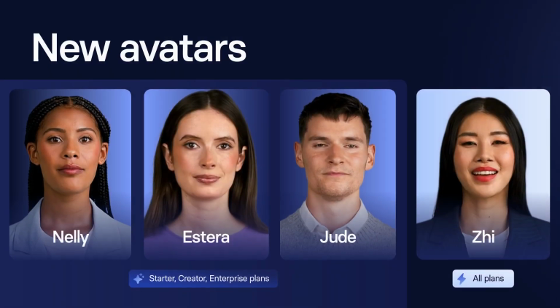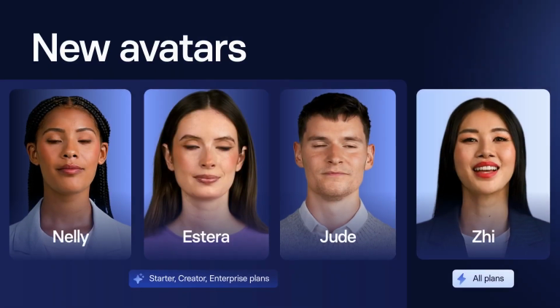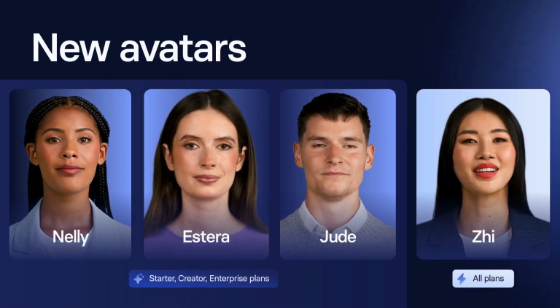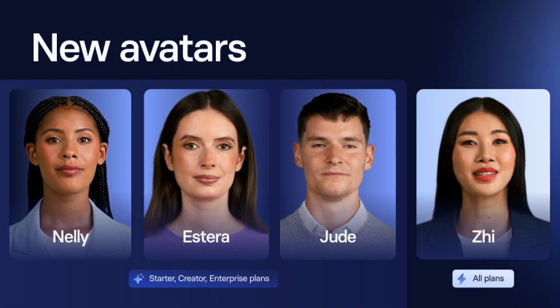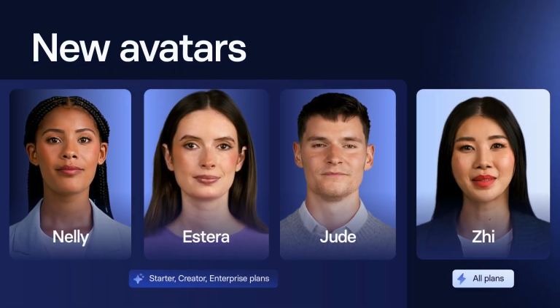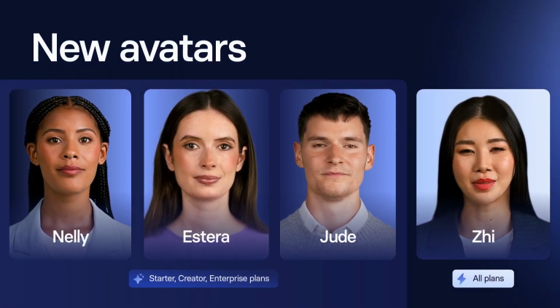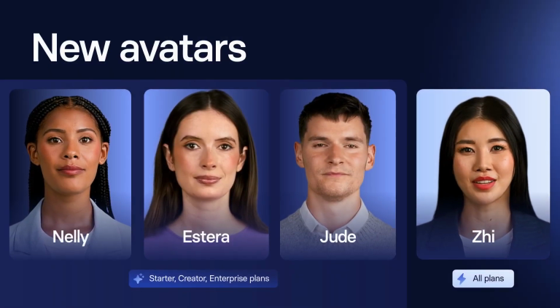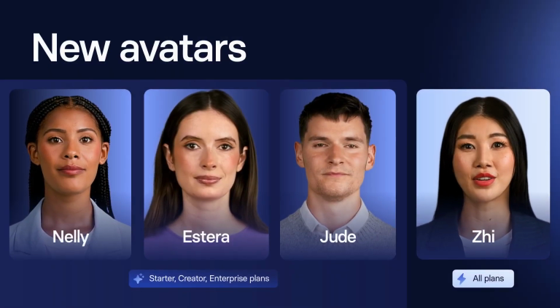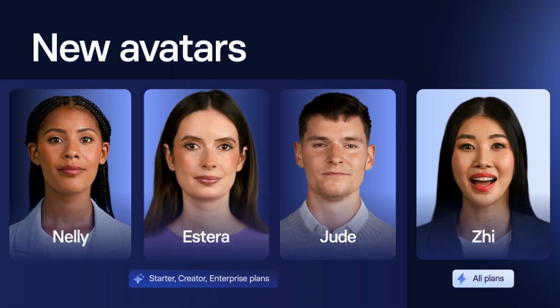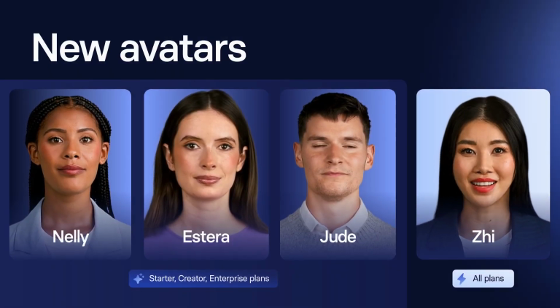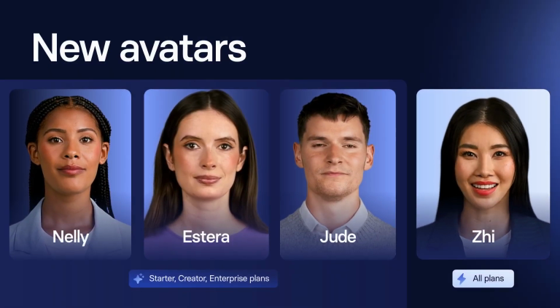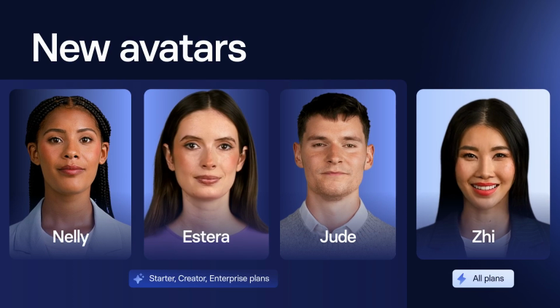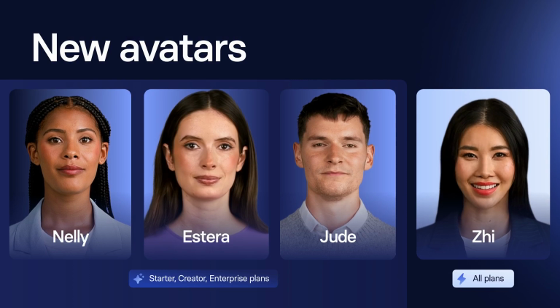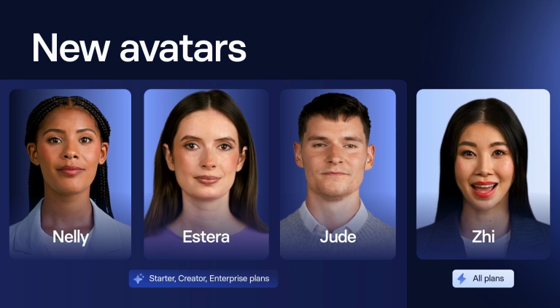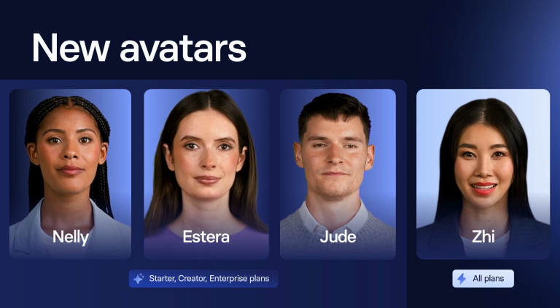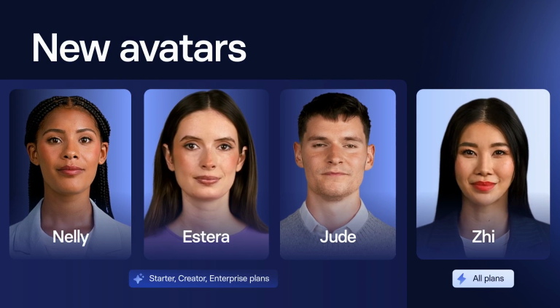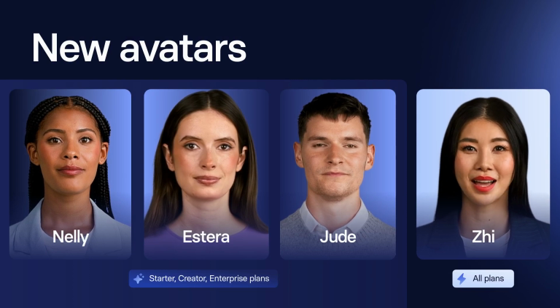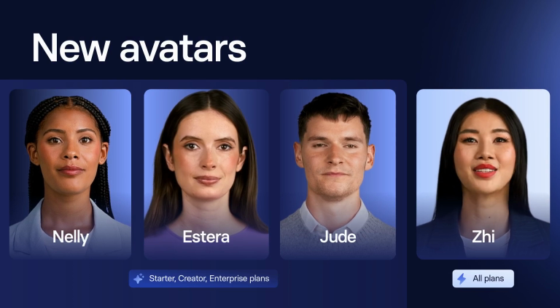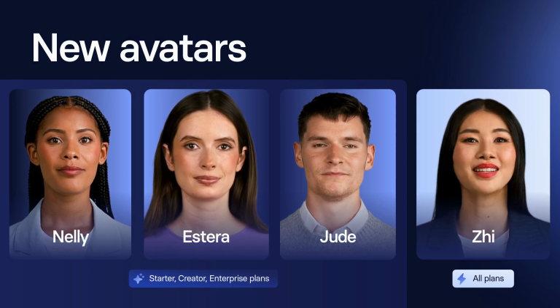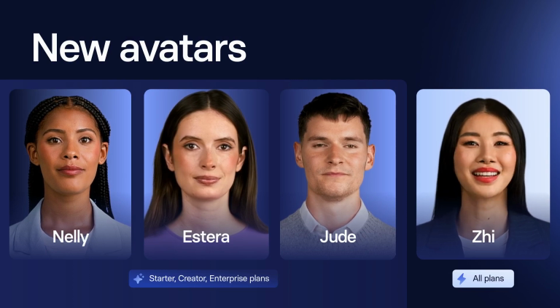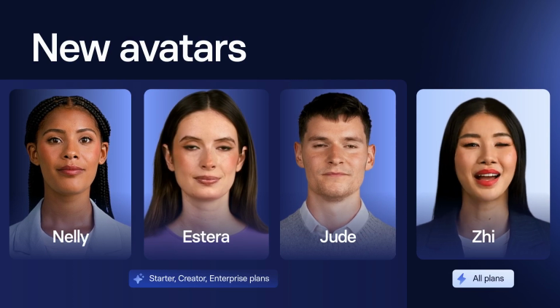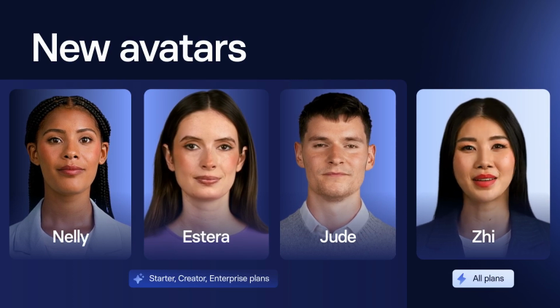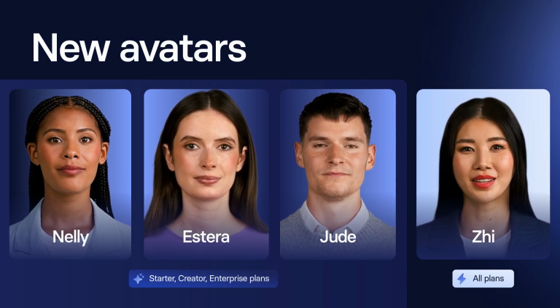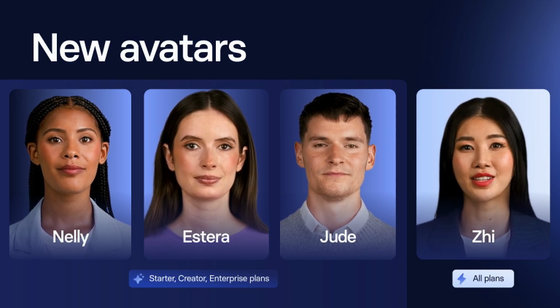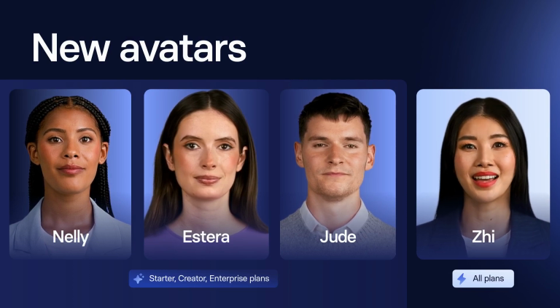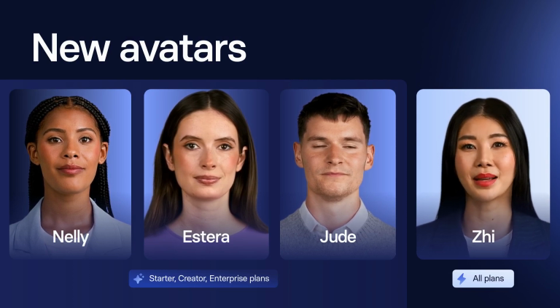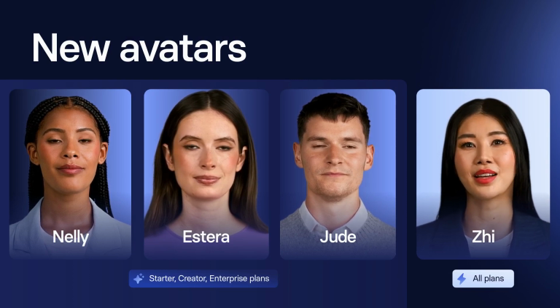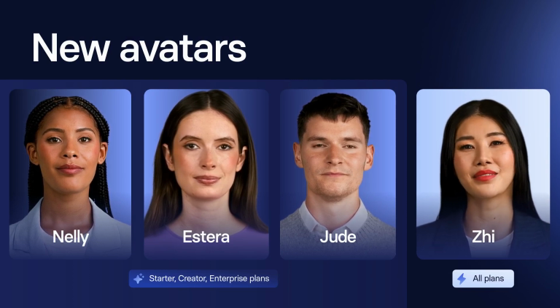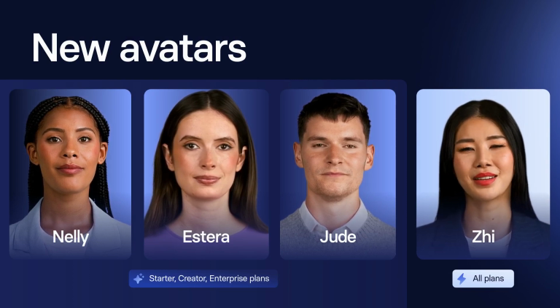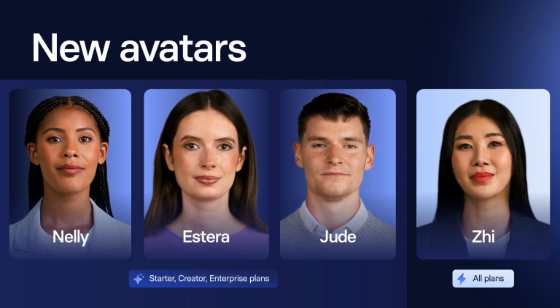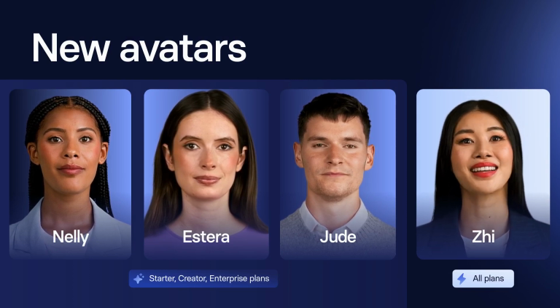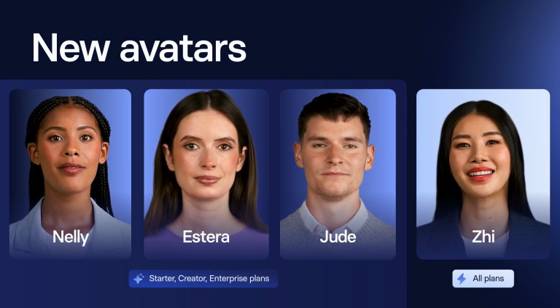Not only new templates, but also new avatars. I'm Z. You'll be seeing a lot of me soon in training and marketing videos. Lucky you.